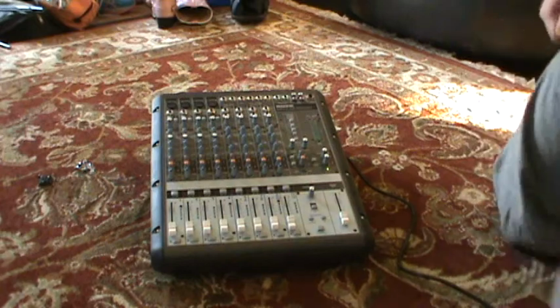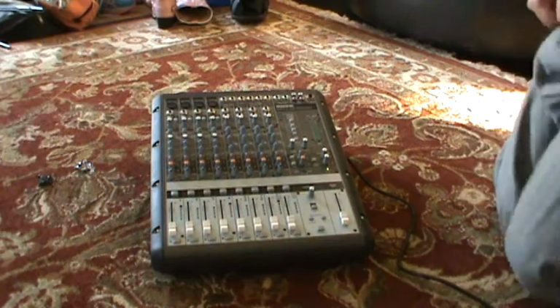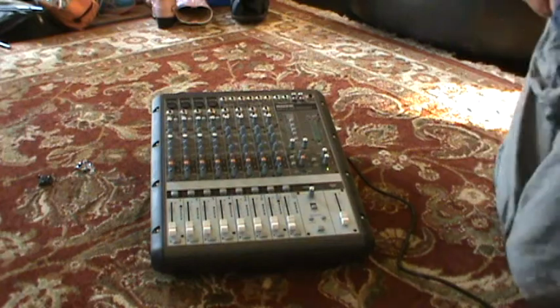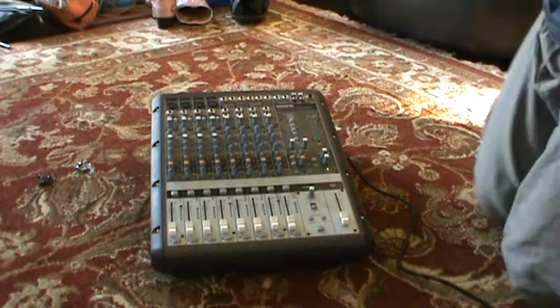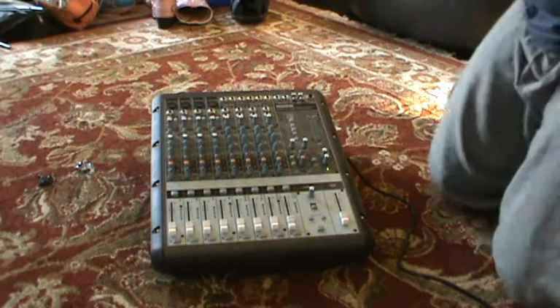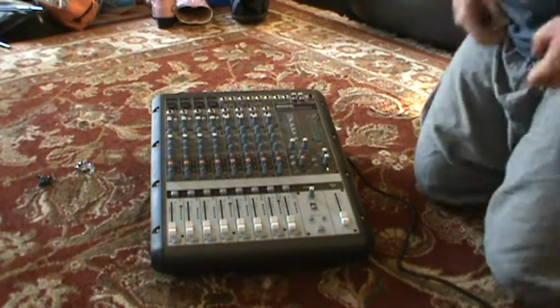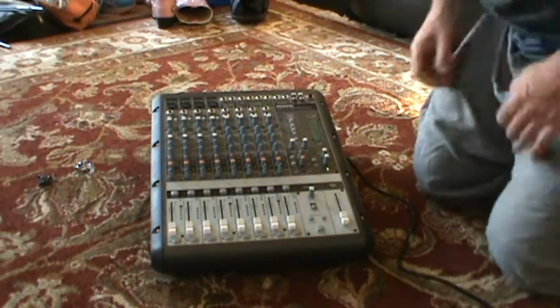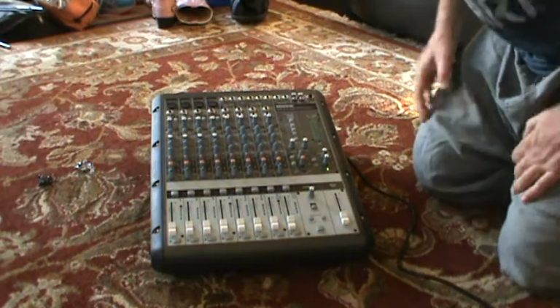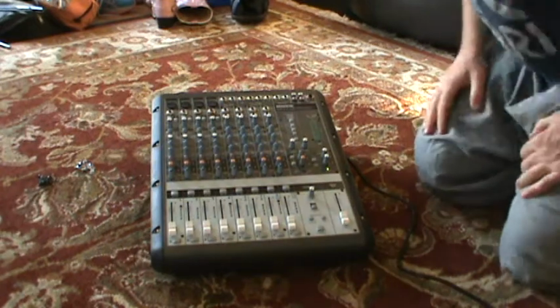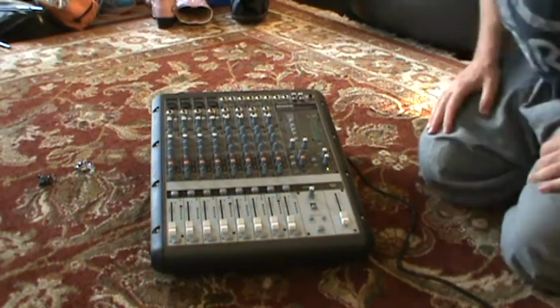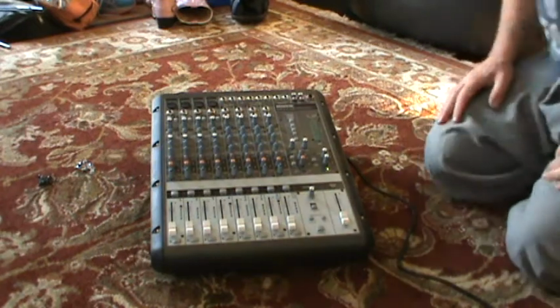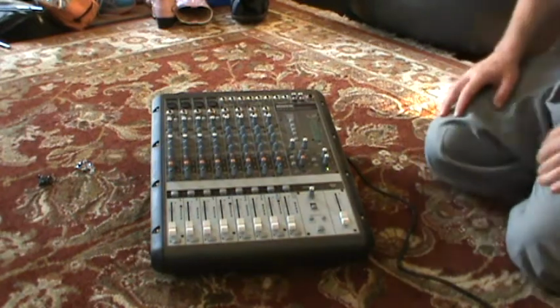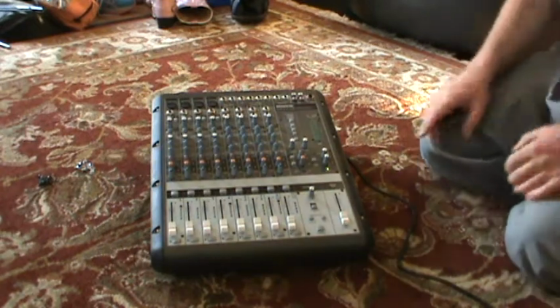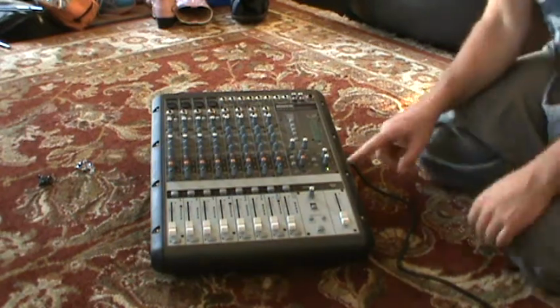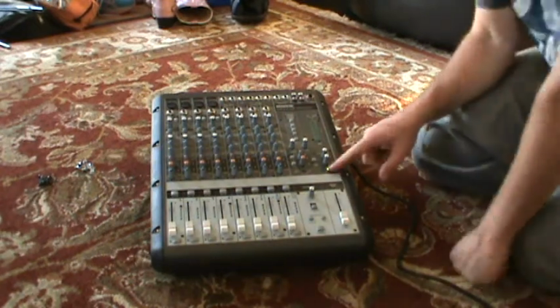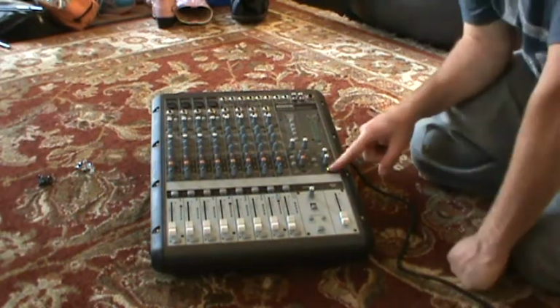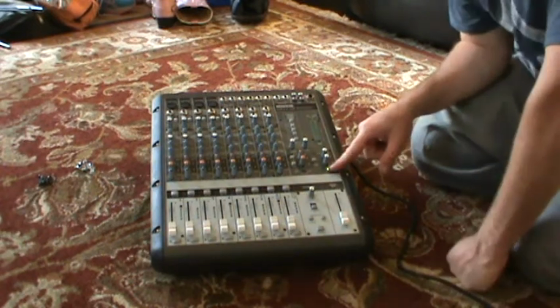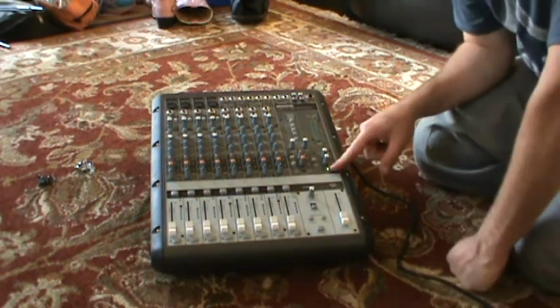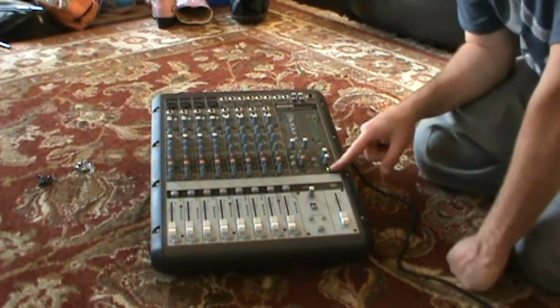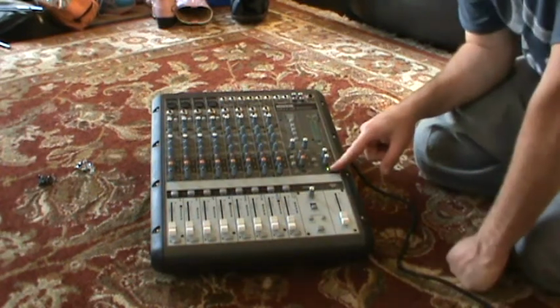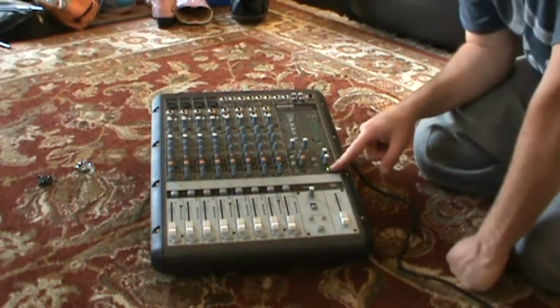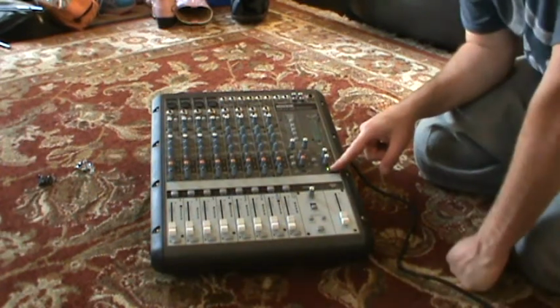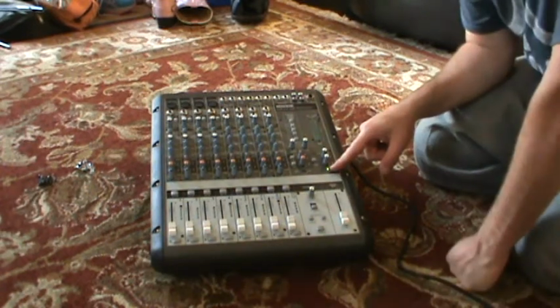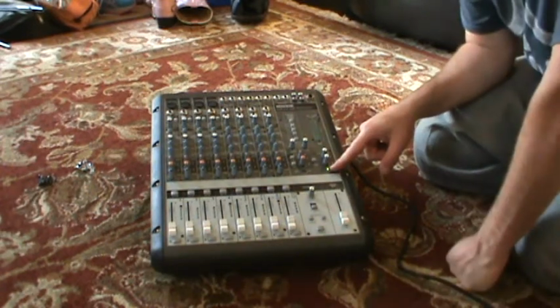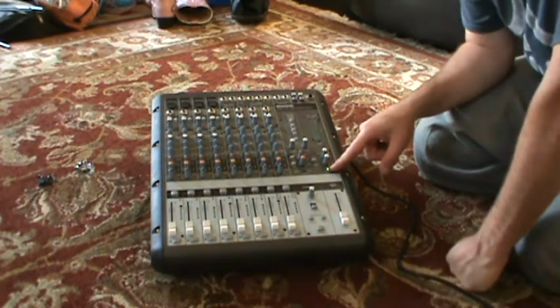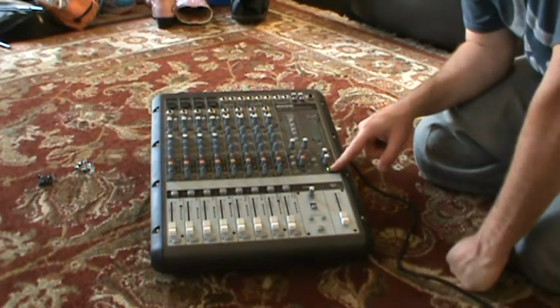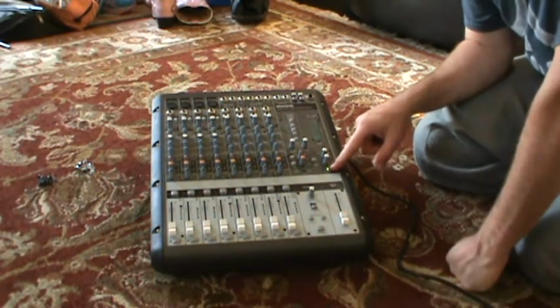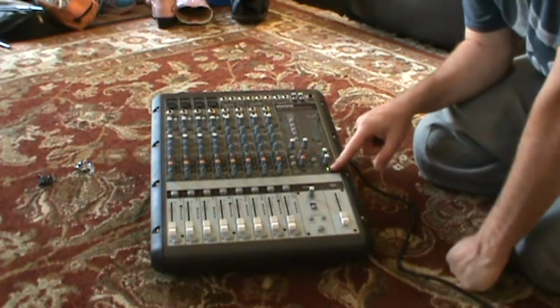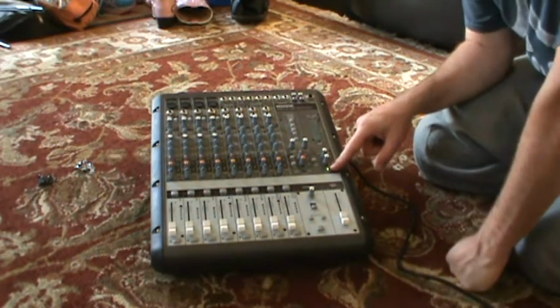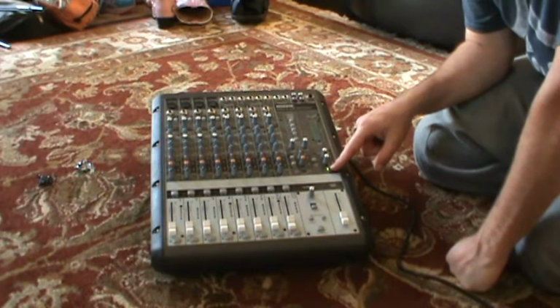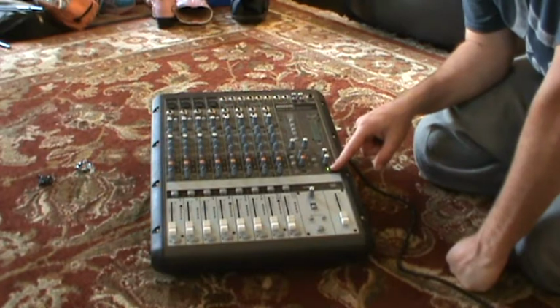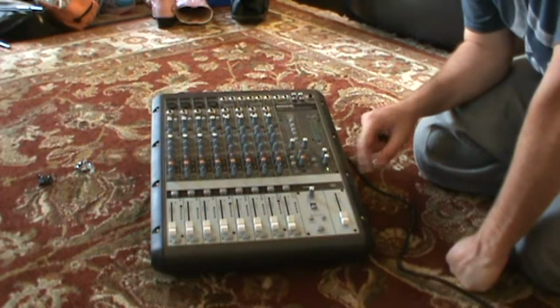Okay, here's the patient. It works very well. I don't know if you can see it in the video, but the power light's on.